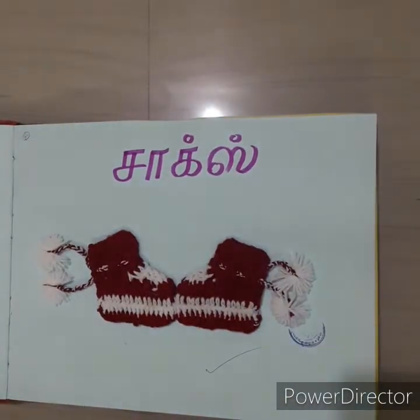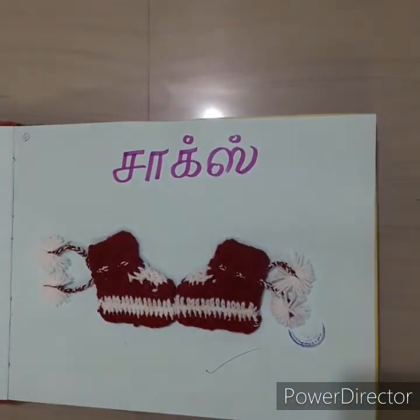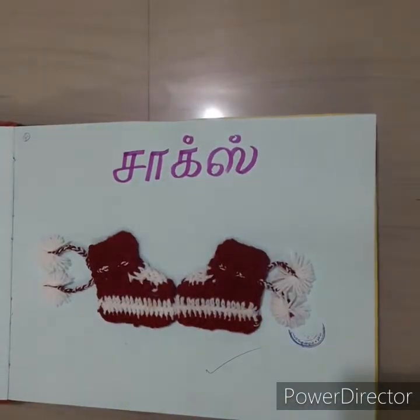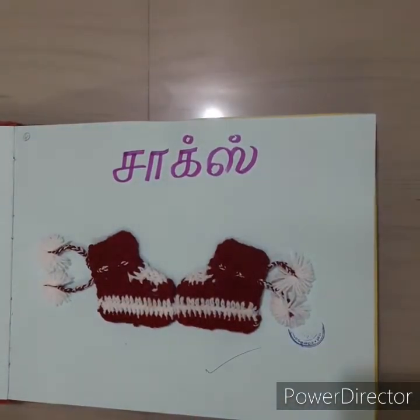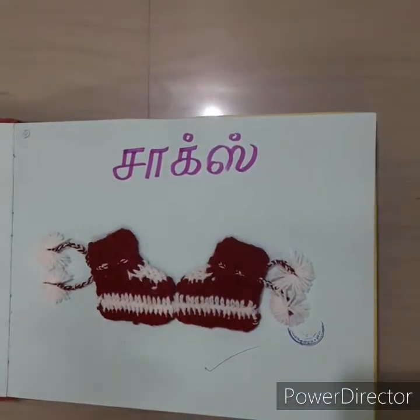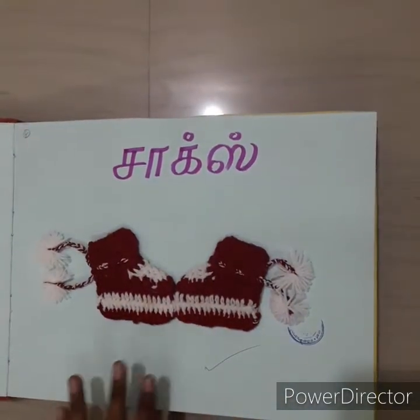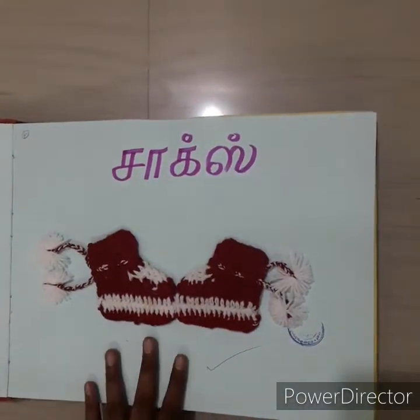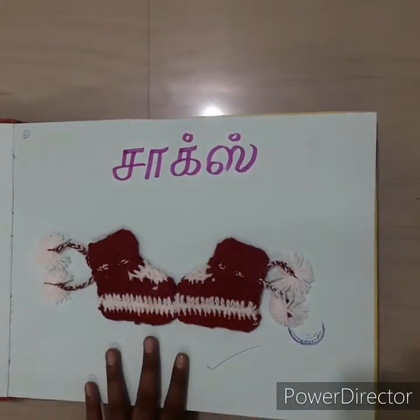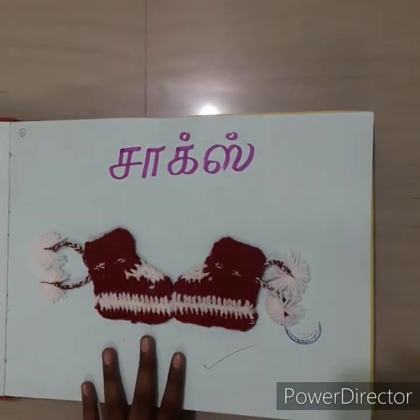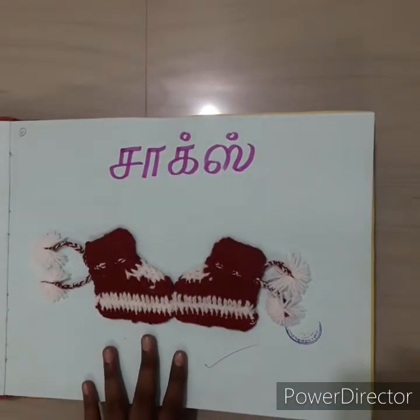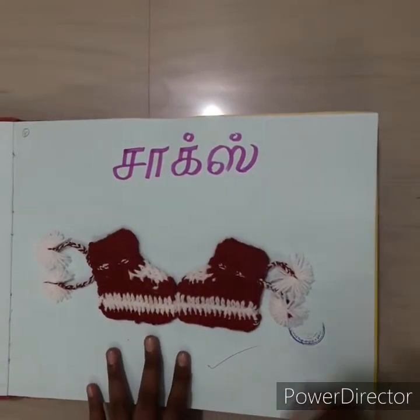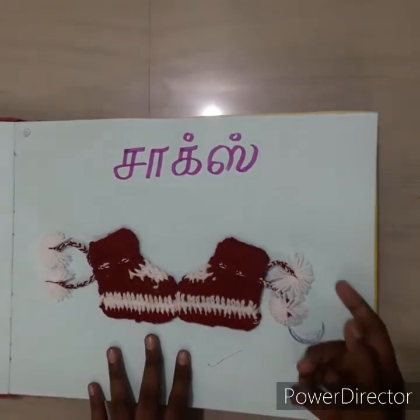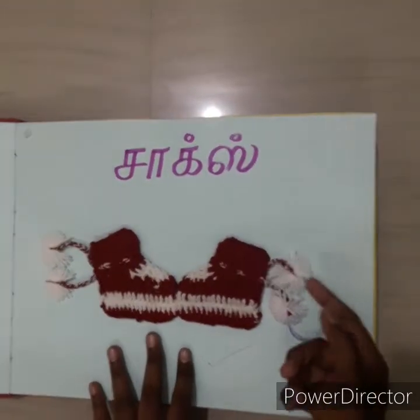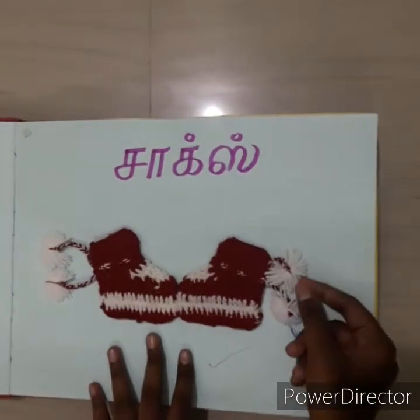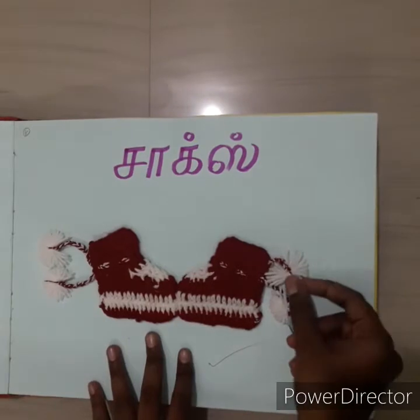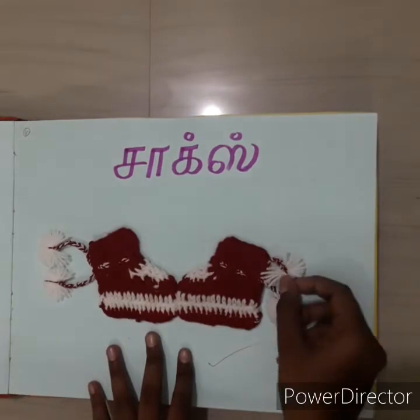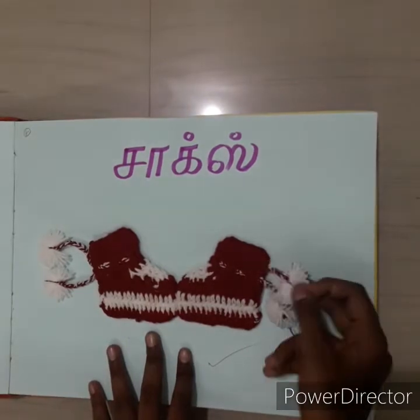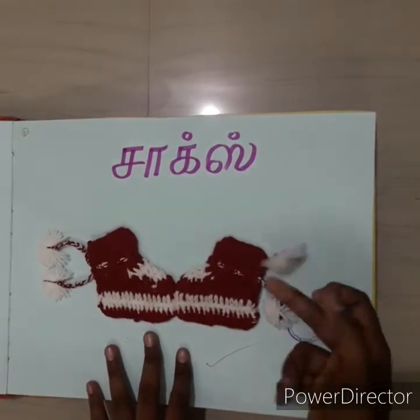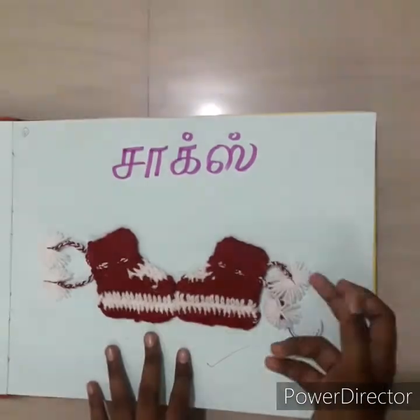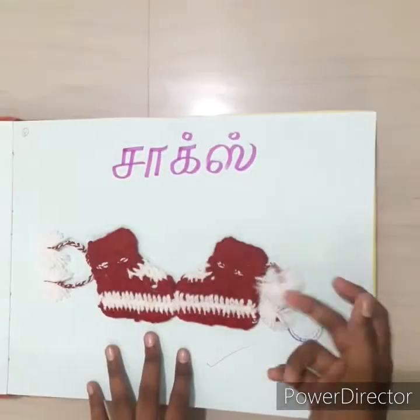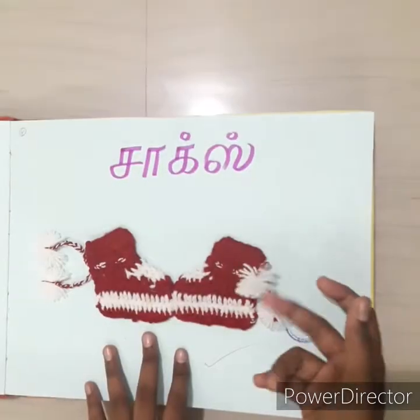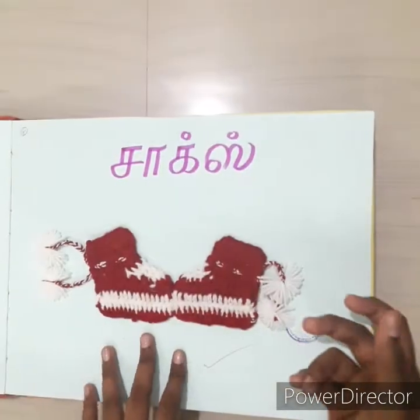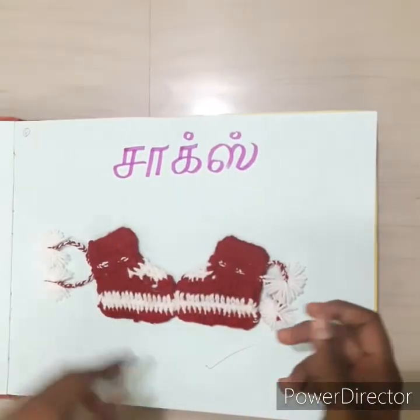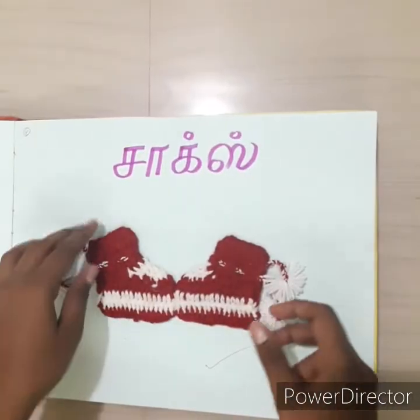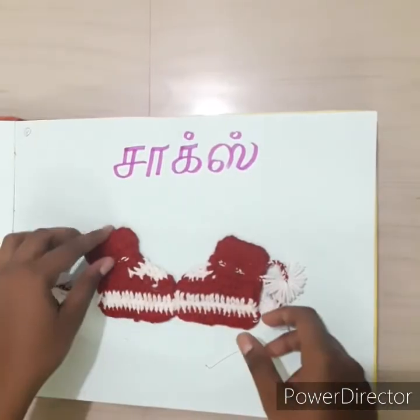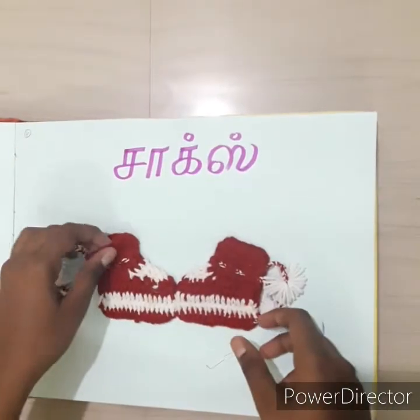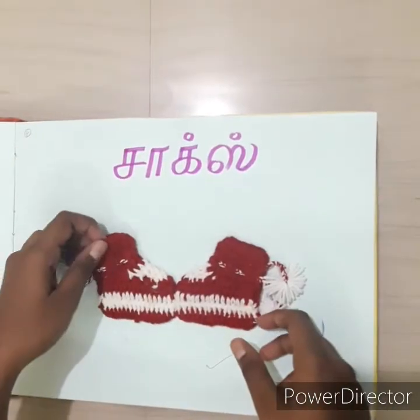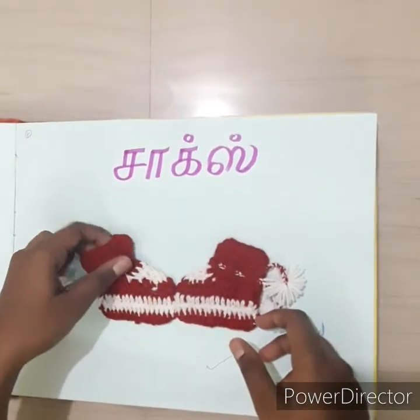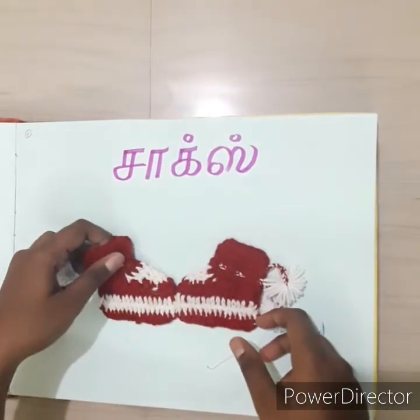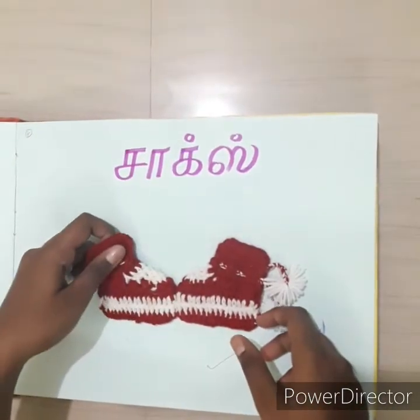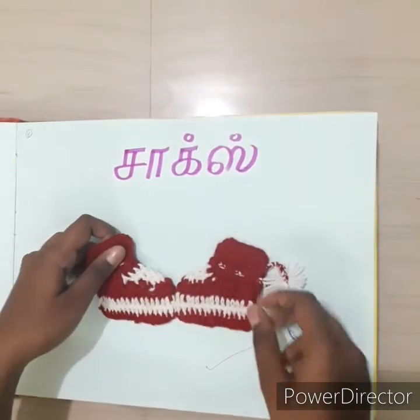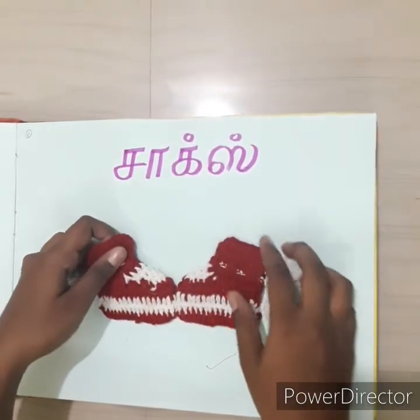The next one is woolen socks — I will knit this one. I will place it on the back side. The other one is cute tassels.